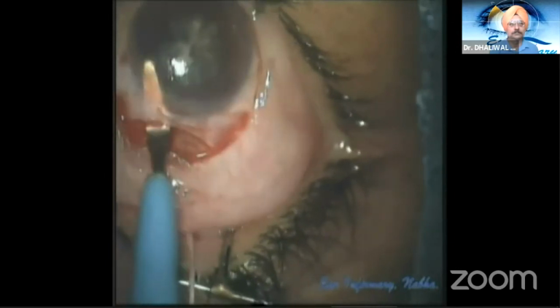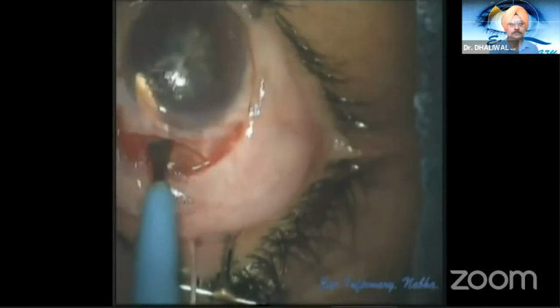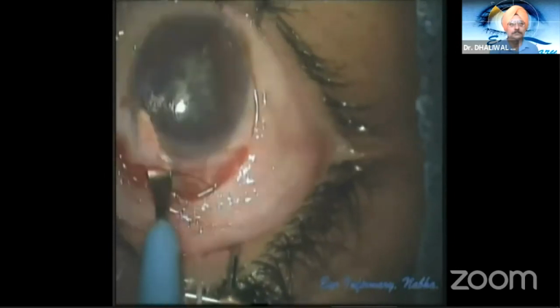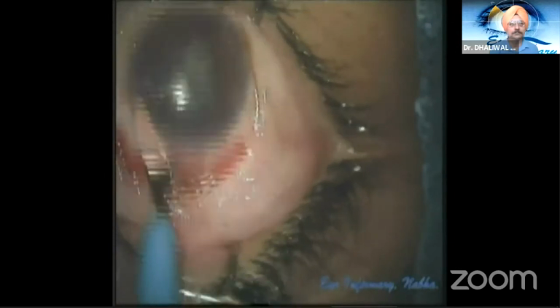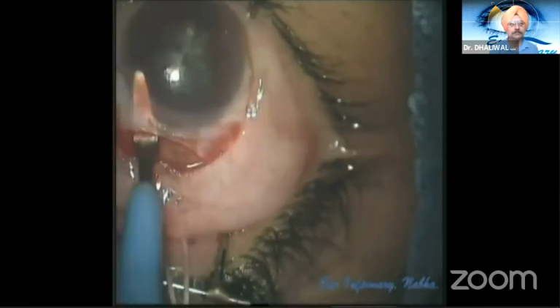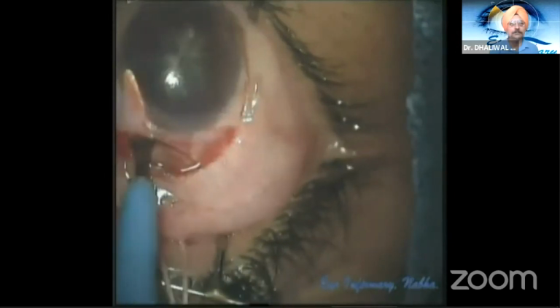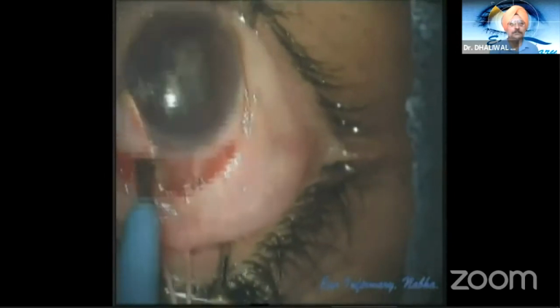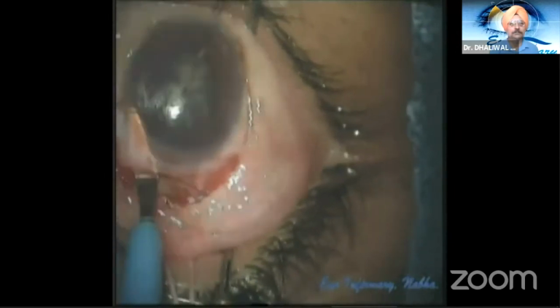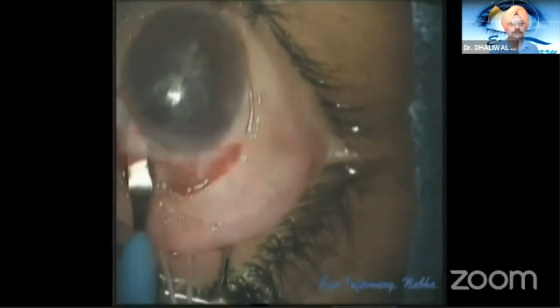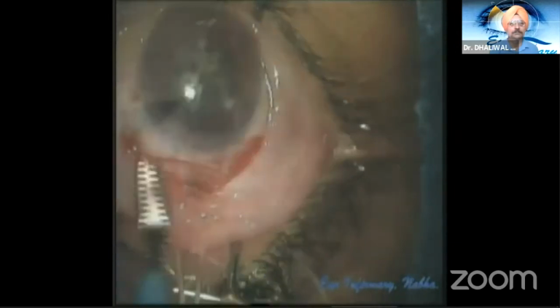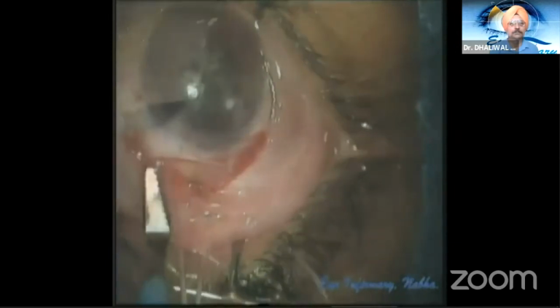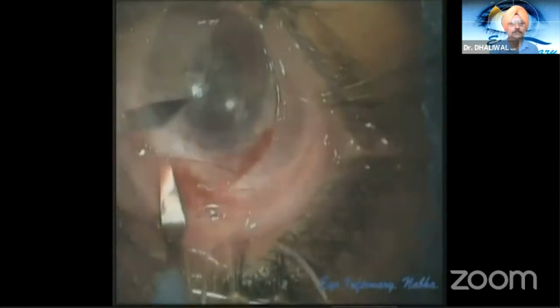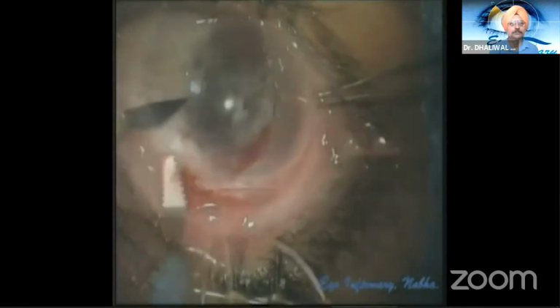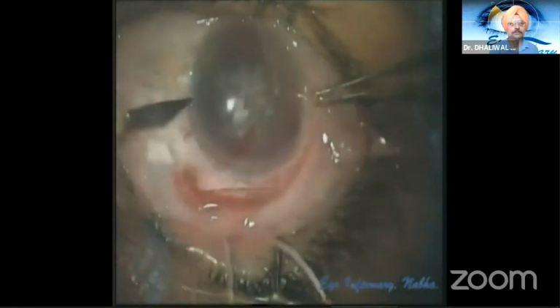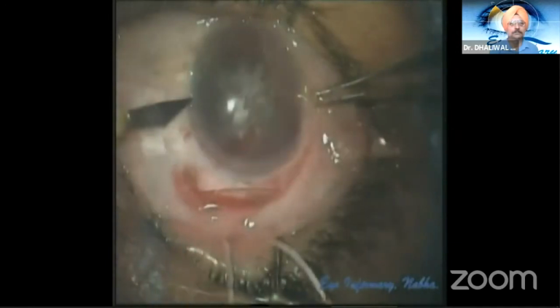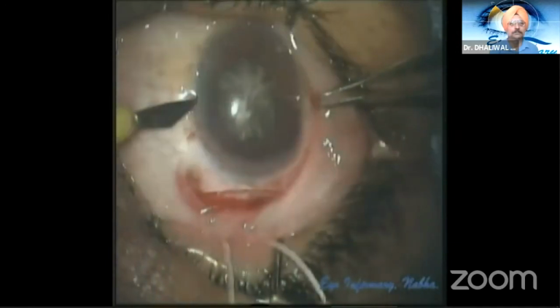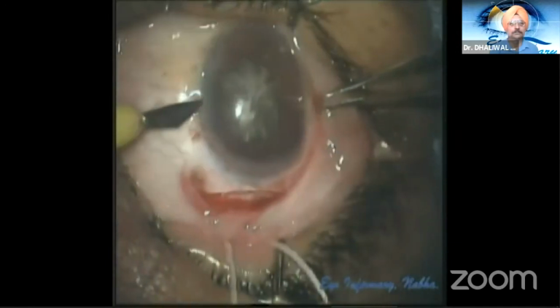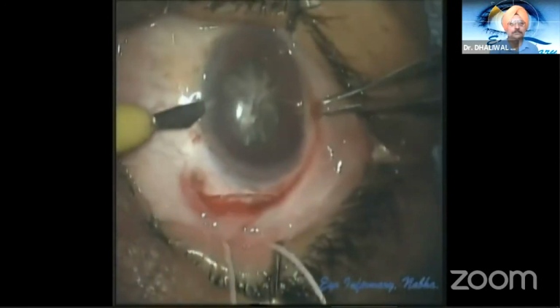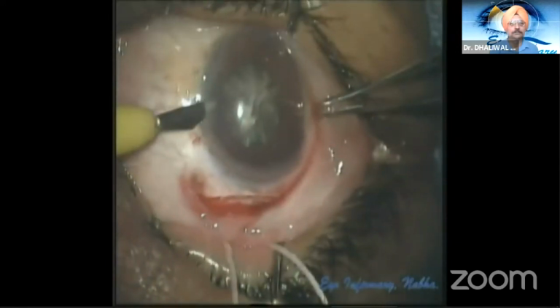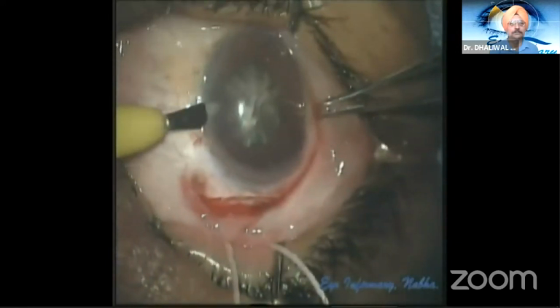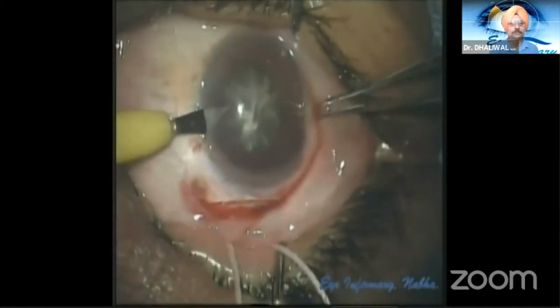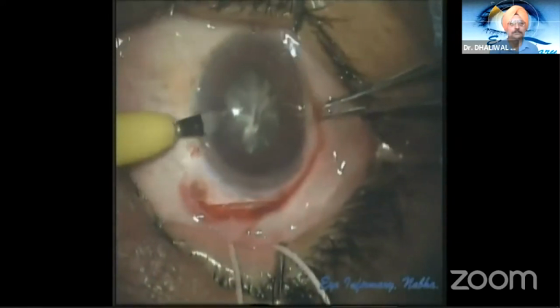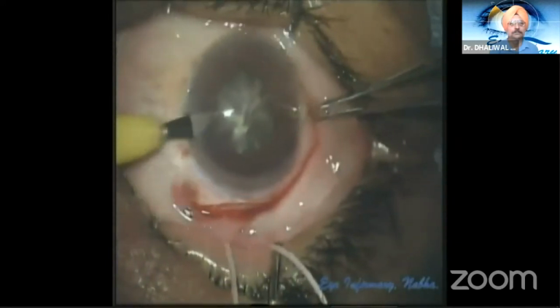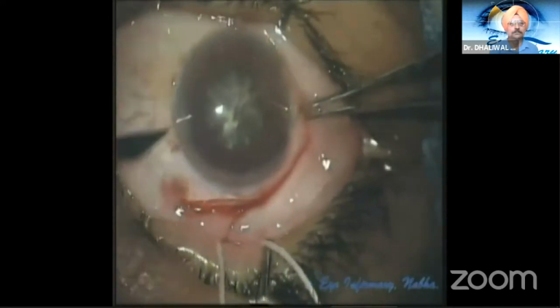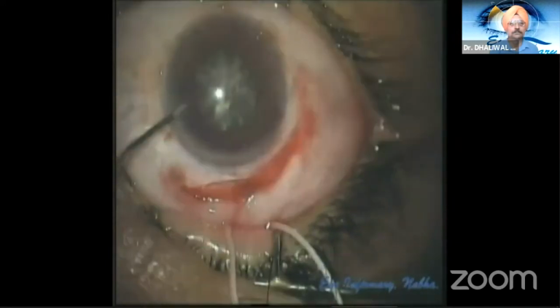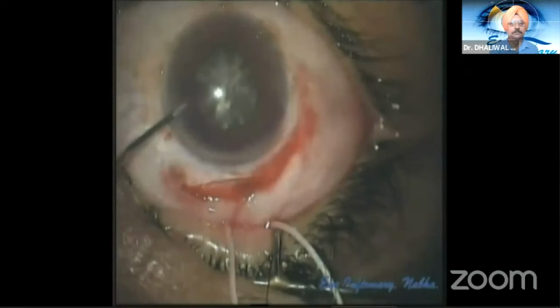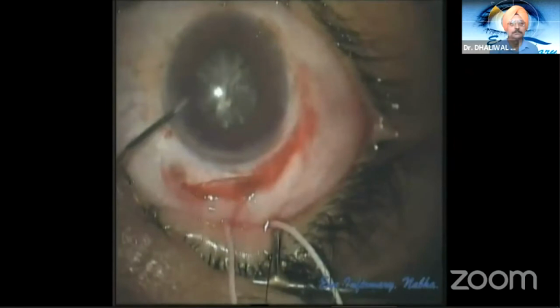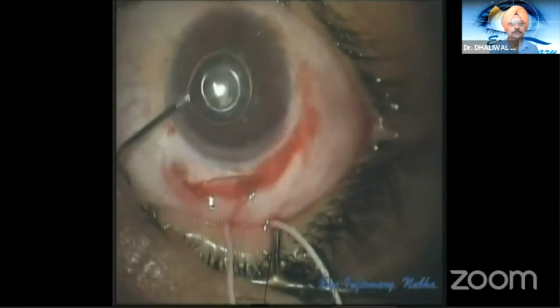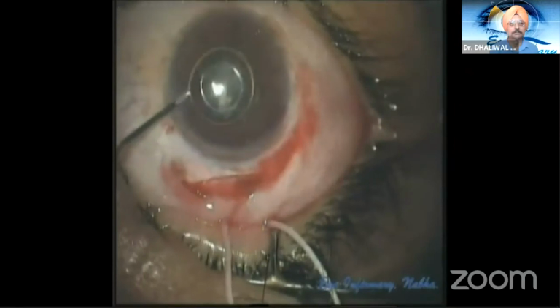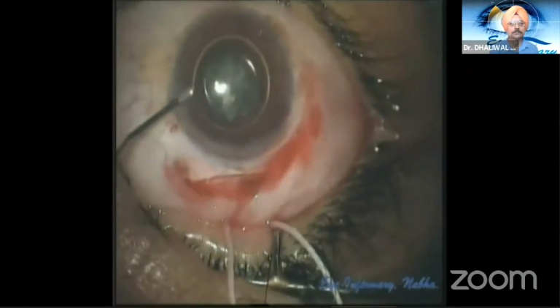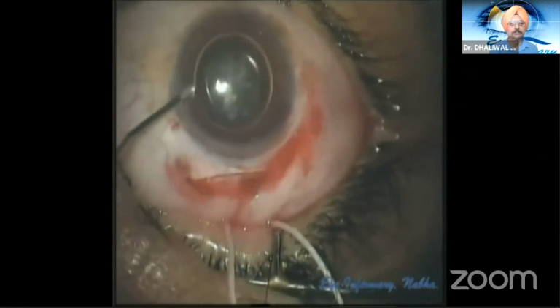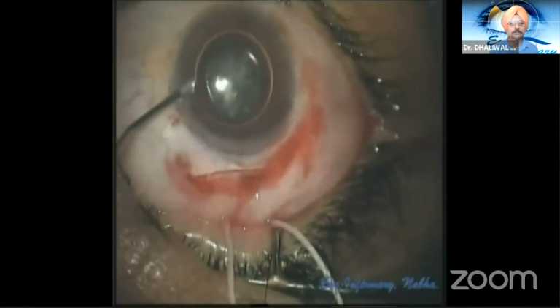A corneal scleral tunnel is made with a crescent blade, and a side port is made with a 15-degree knife.